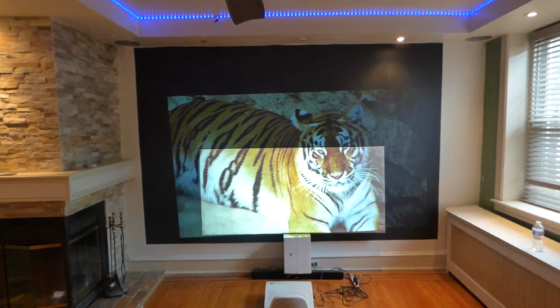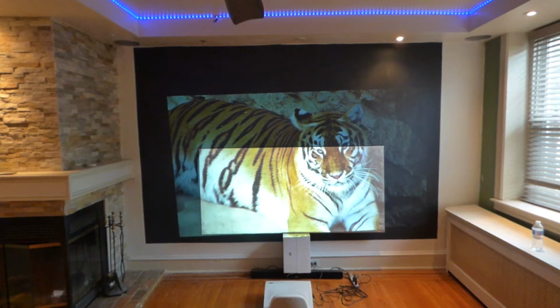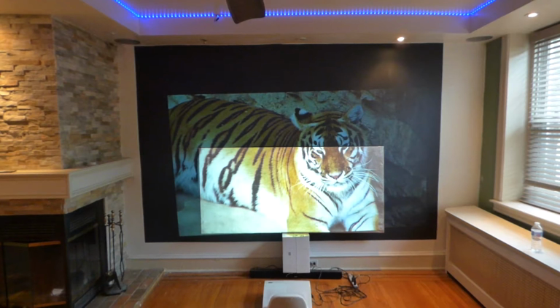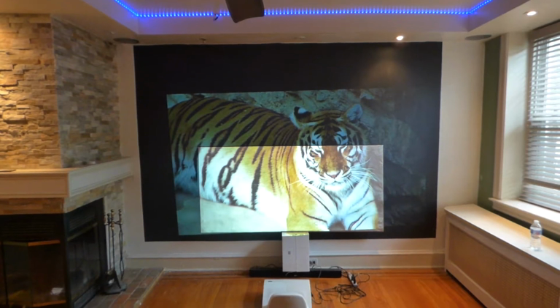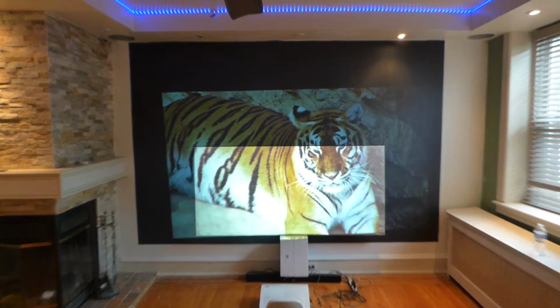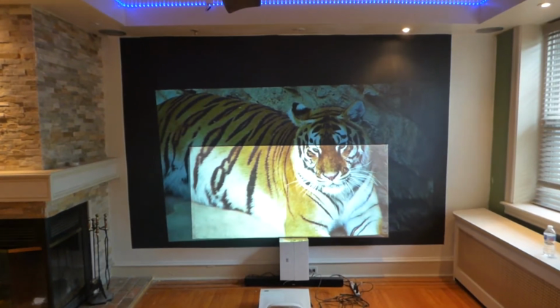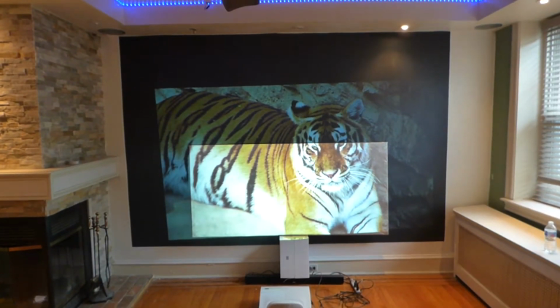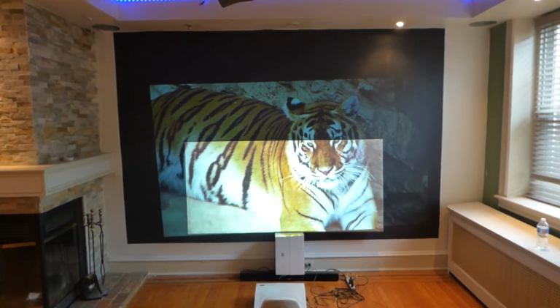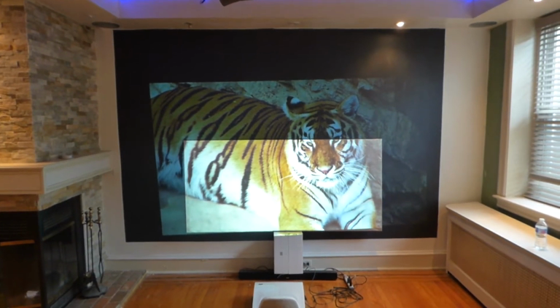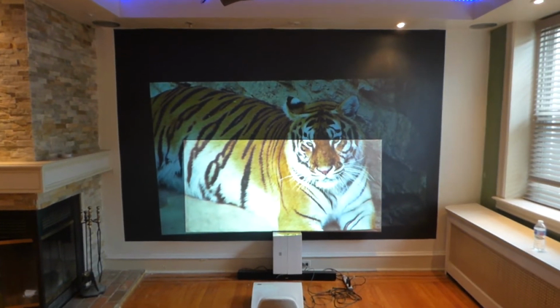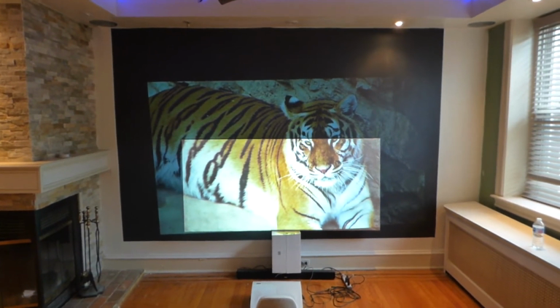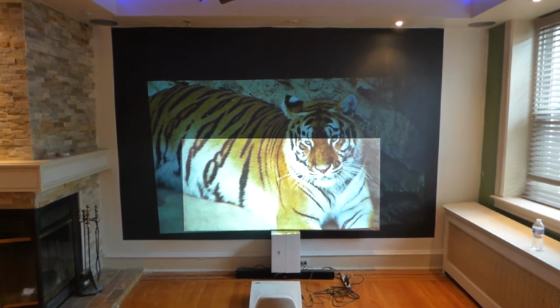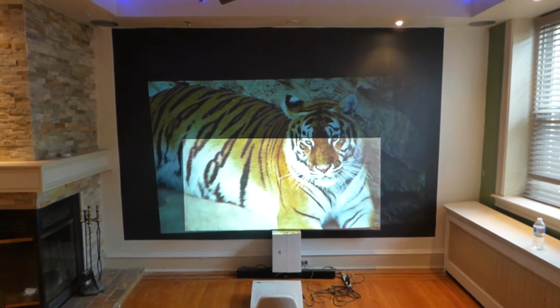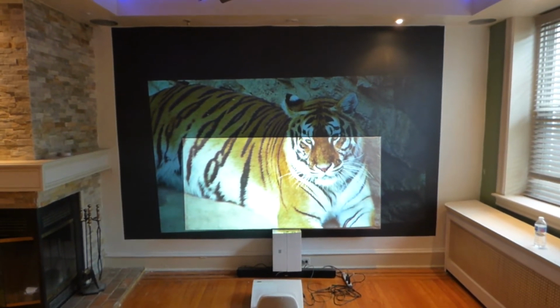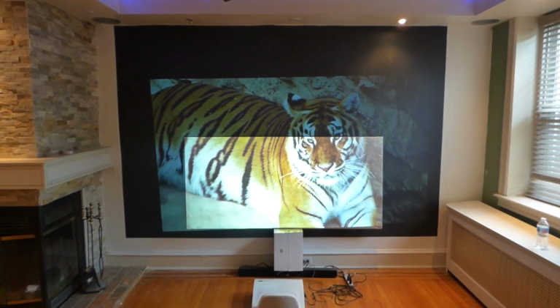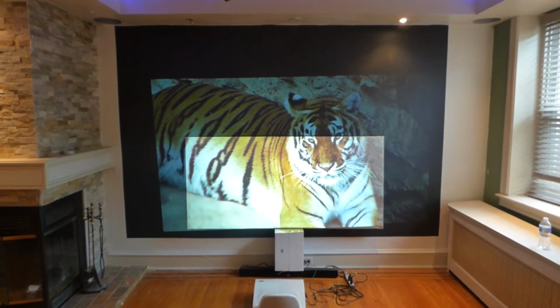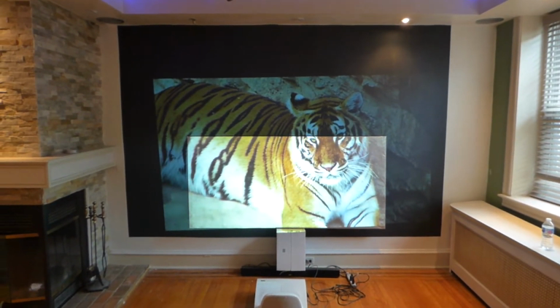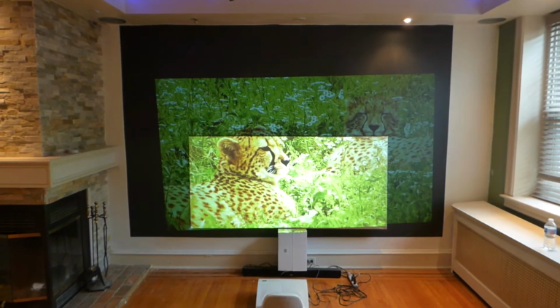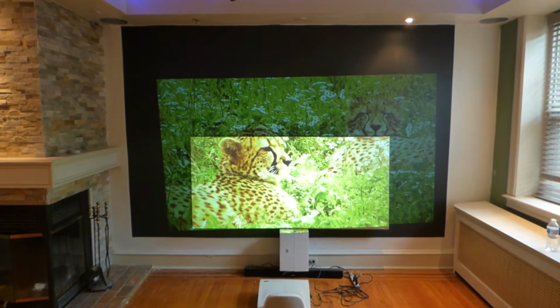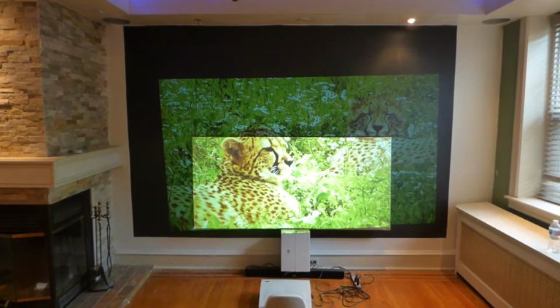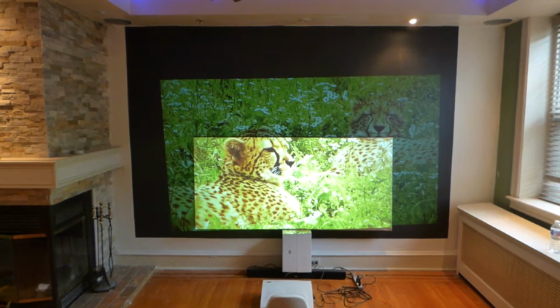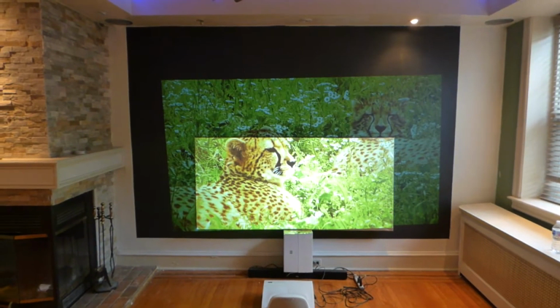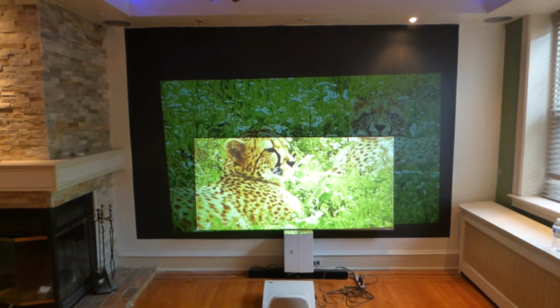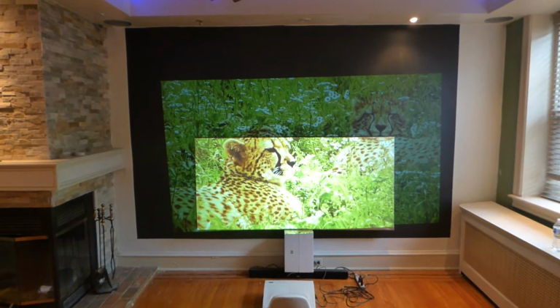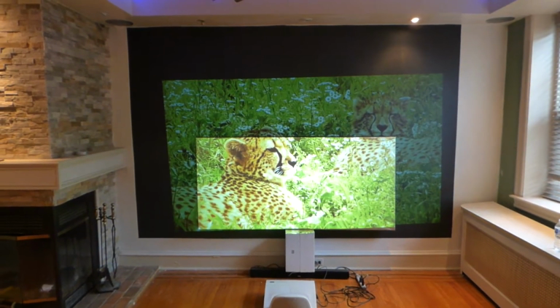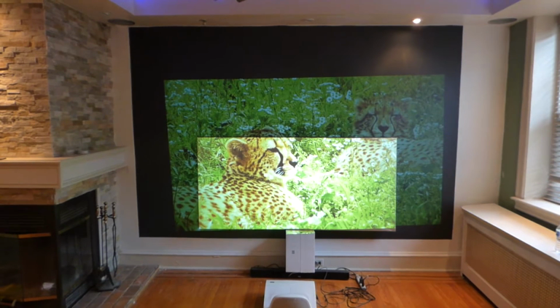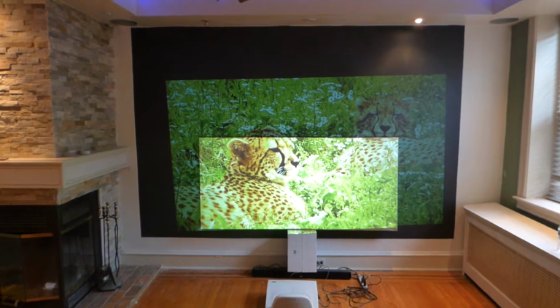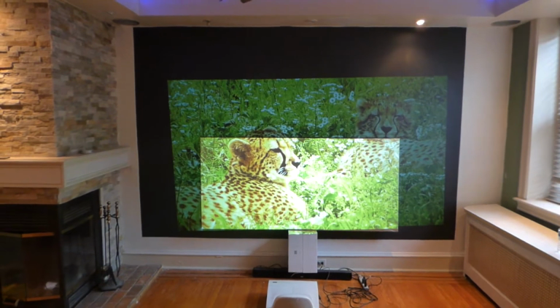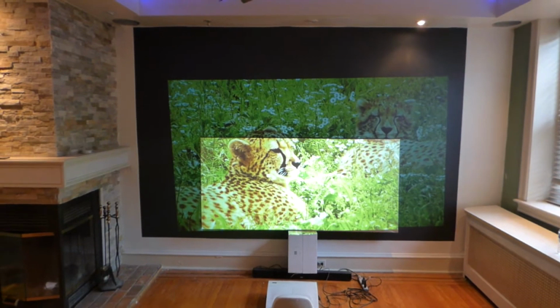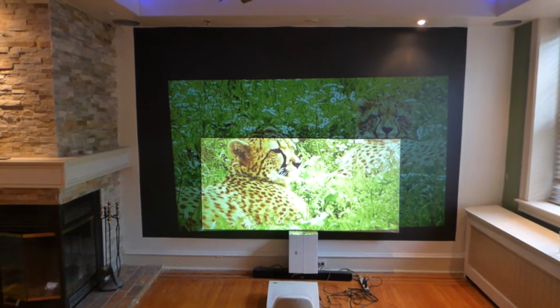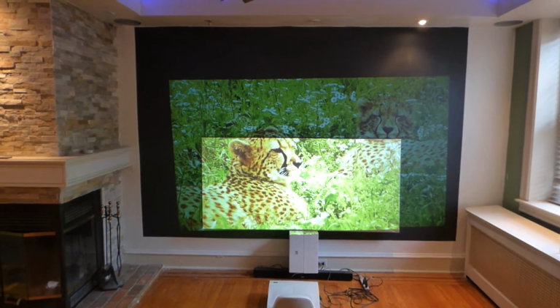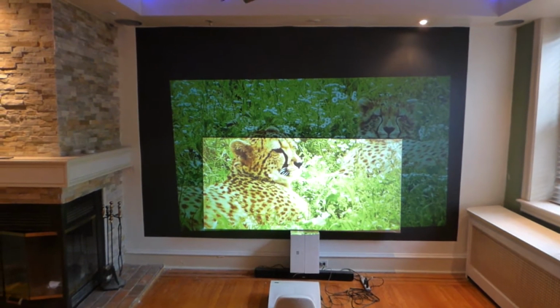How's everybody doing out there? First of all, my name is Kenneth Bird. I am the creator of Crystal Itch Technology Screens using Smart Technology Gain.